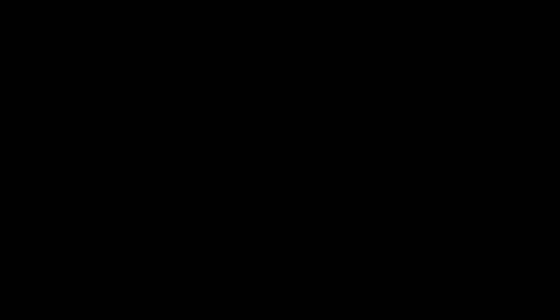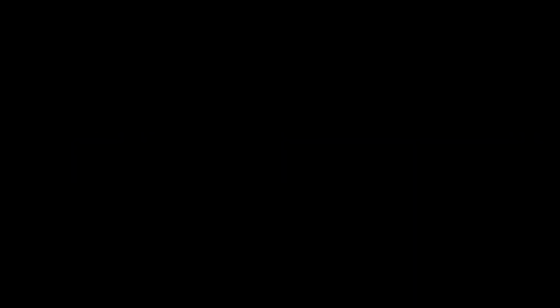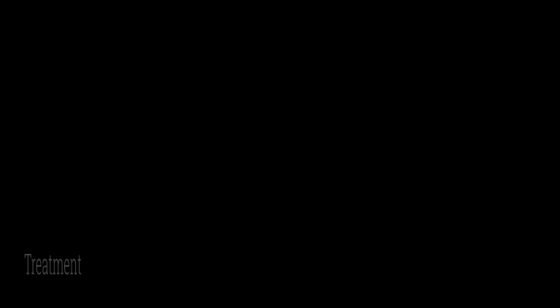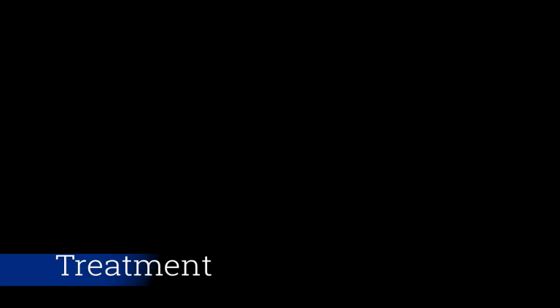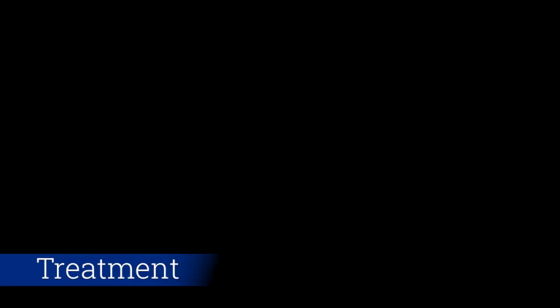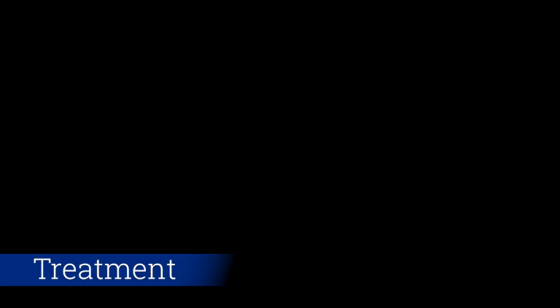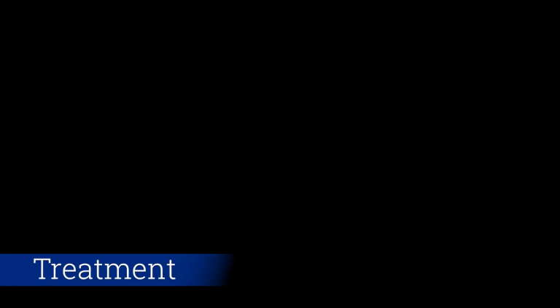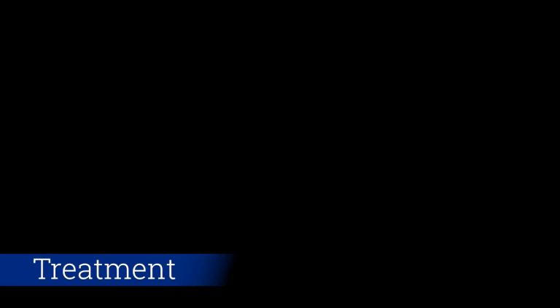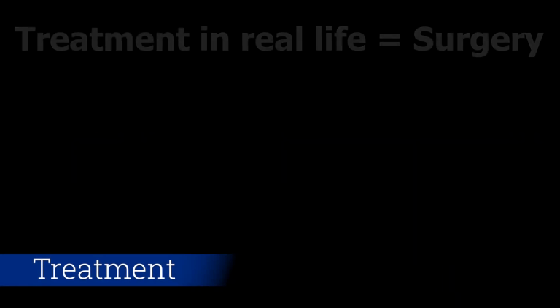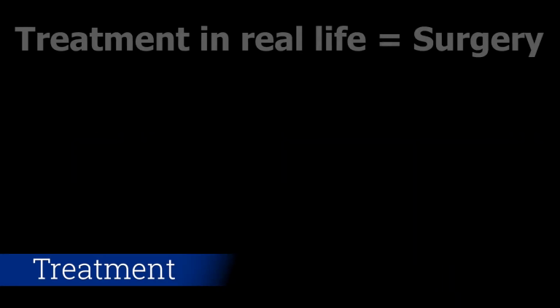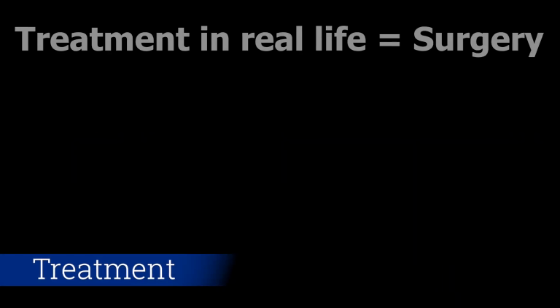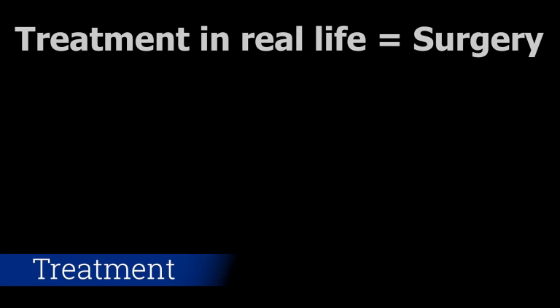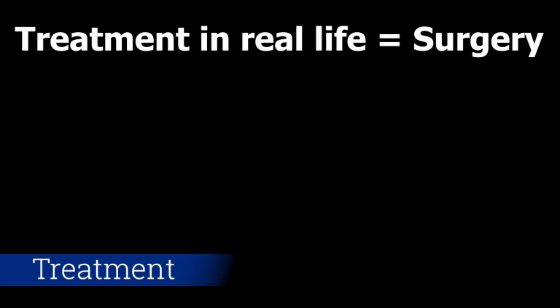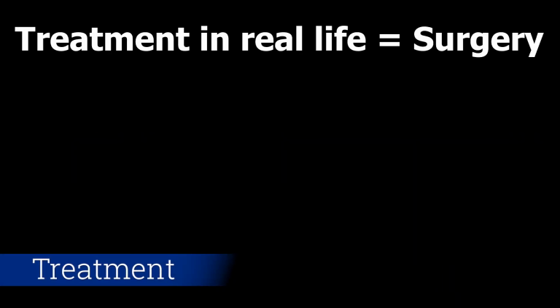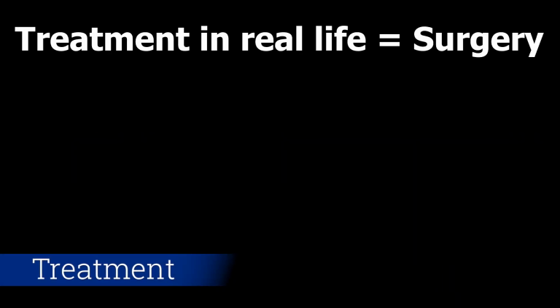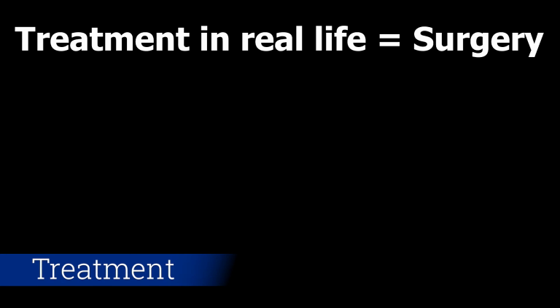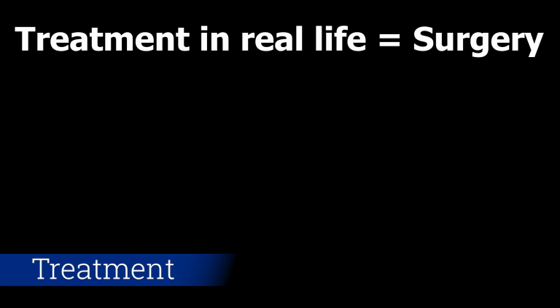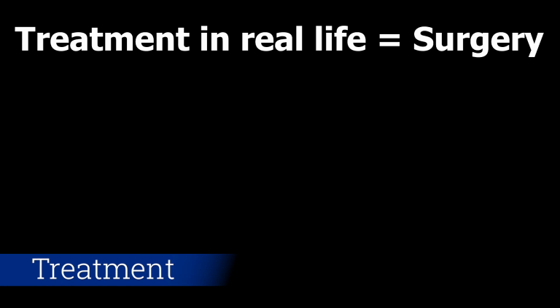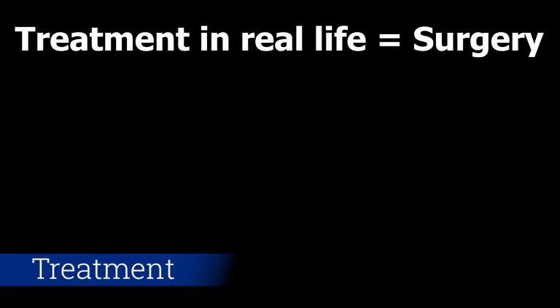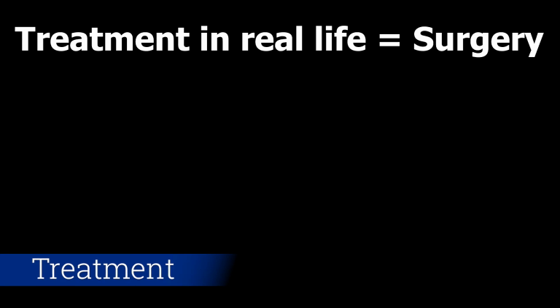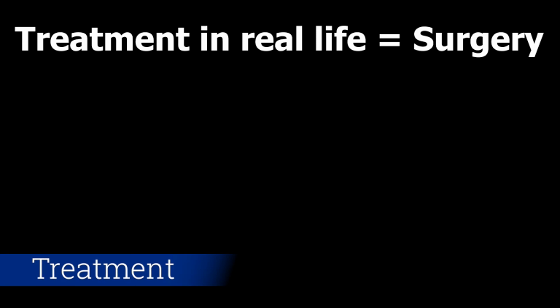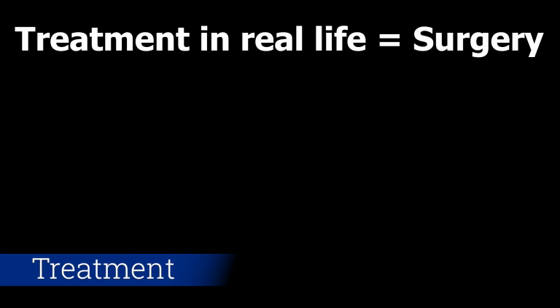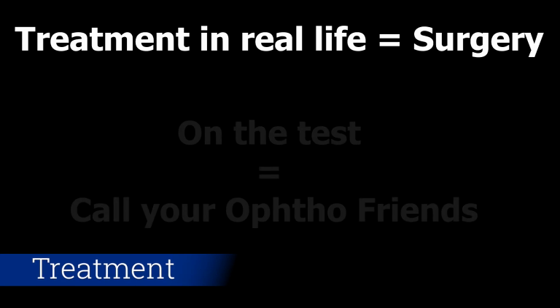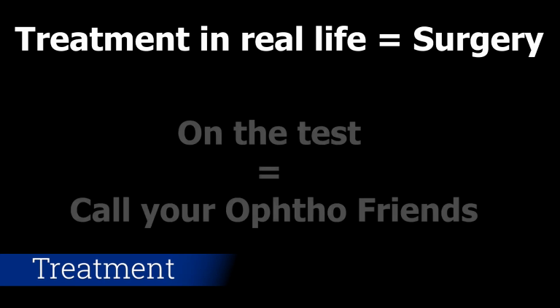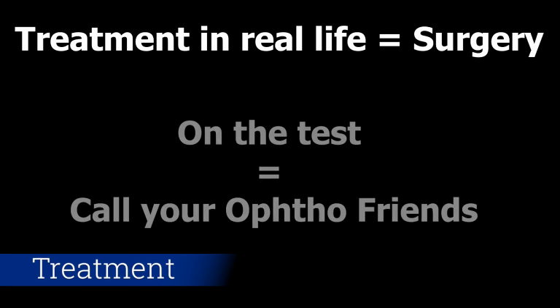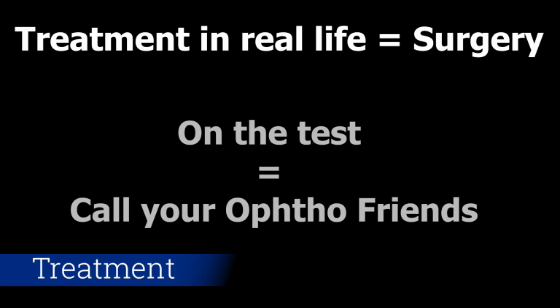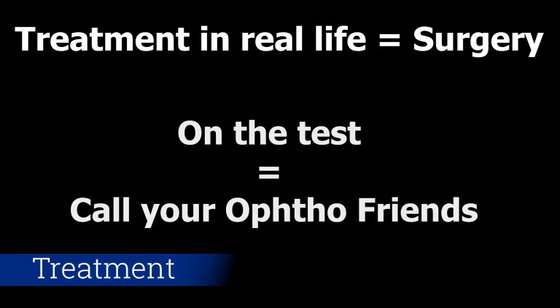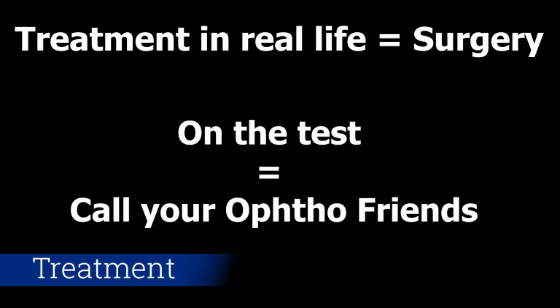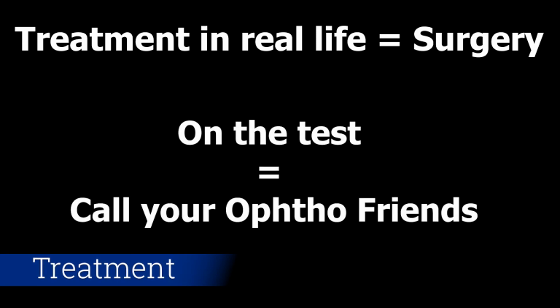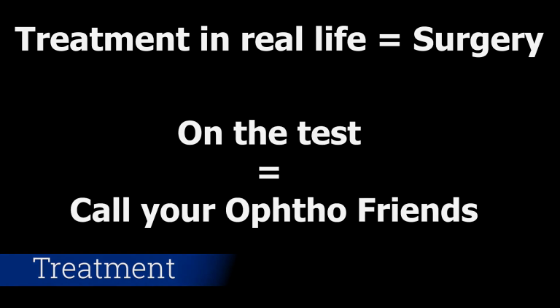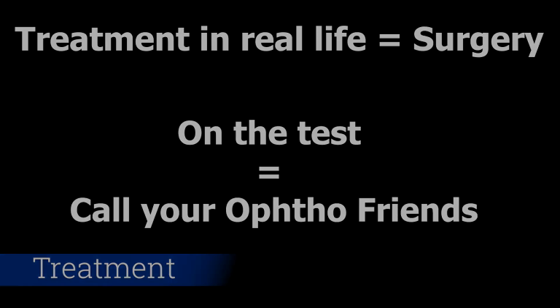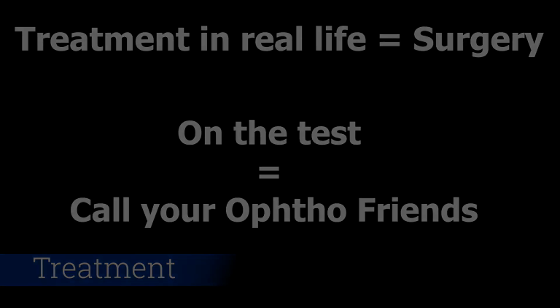This requires immediate surgery. But for Step 1 or Step 2, the only thing that you need to know is that you need to call ophthalmology.